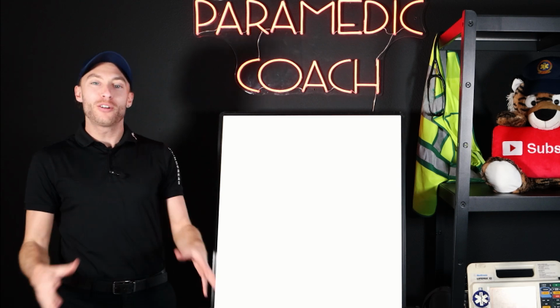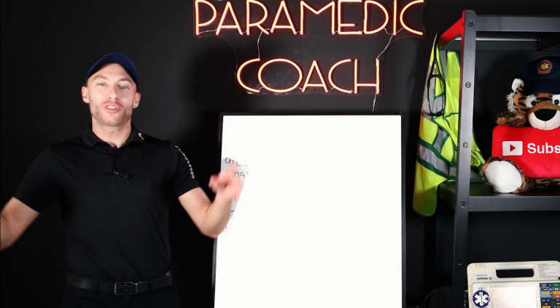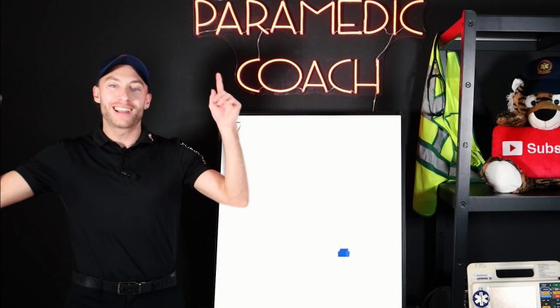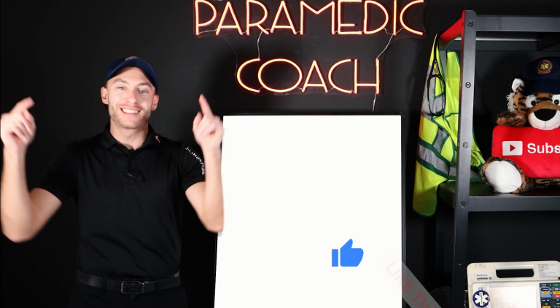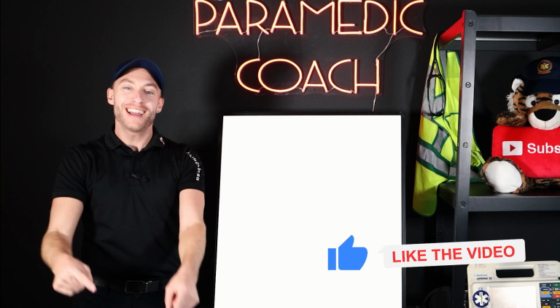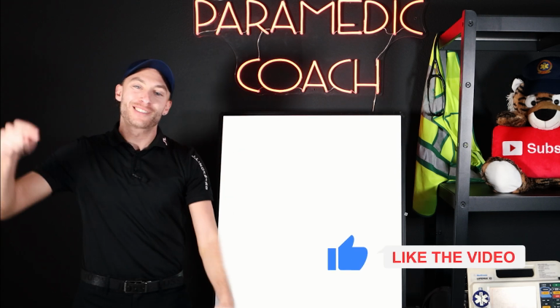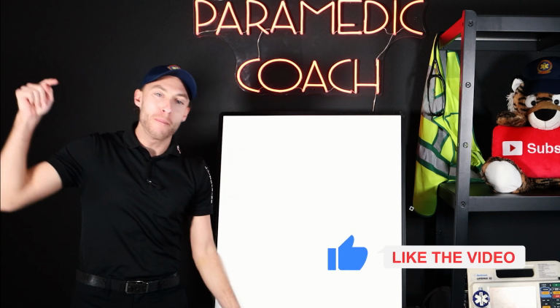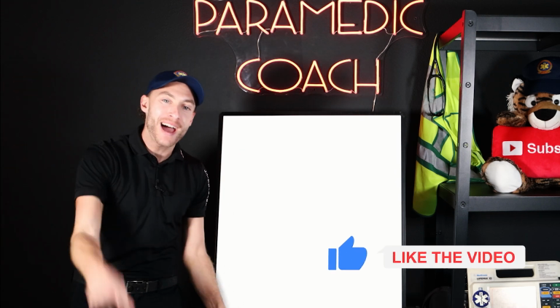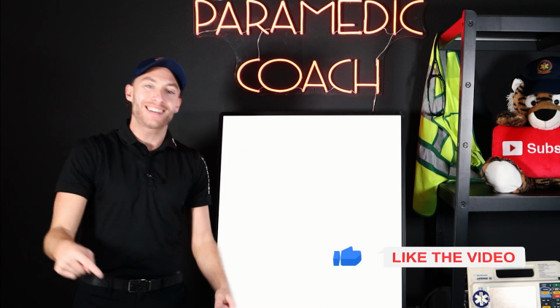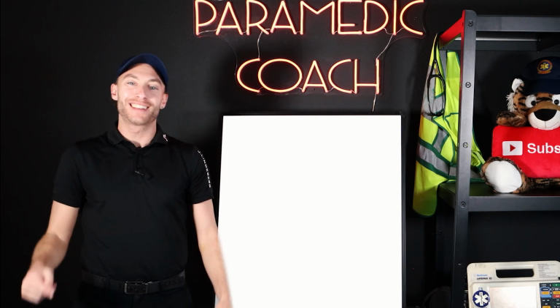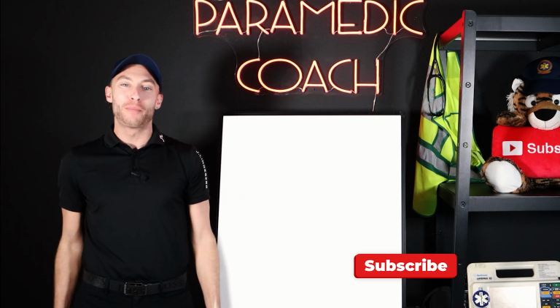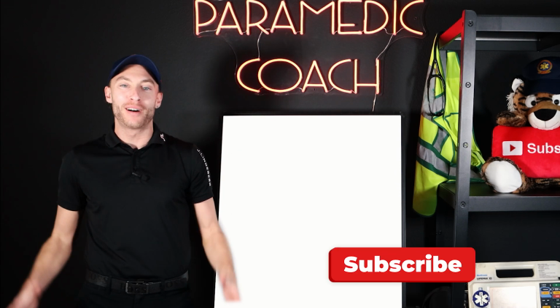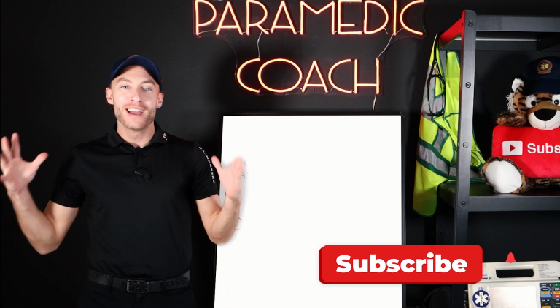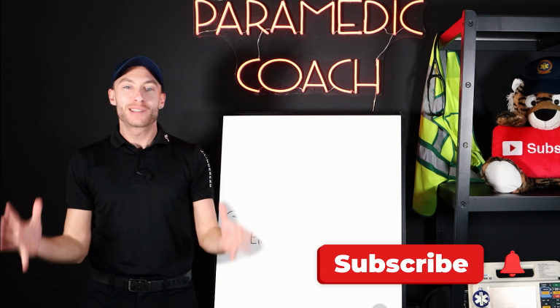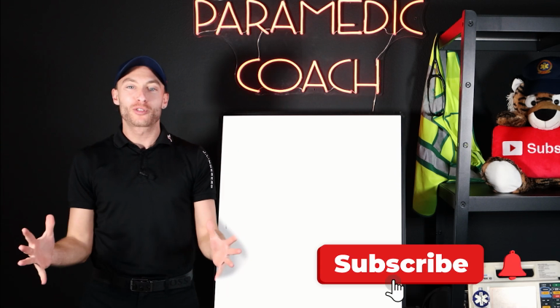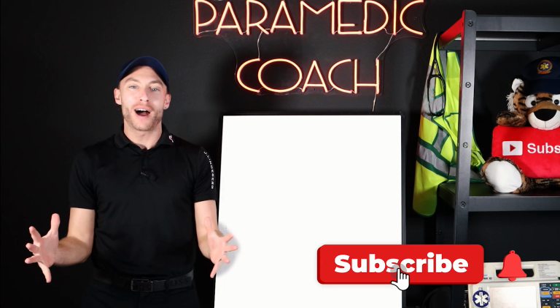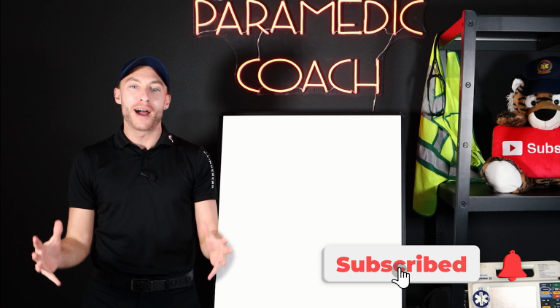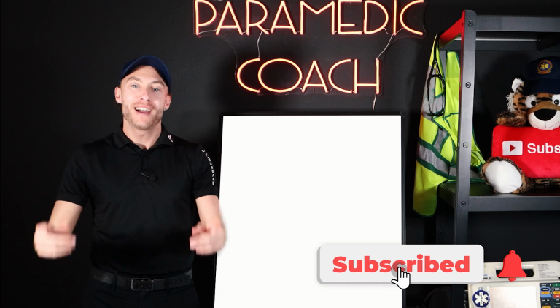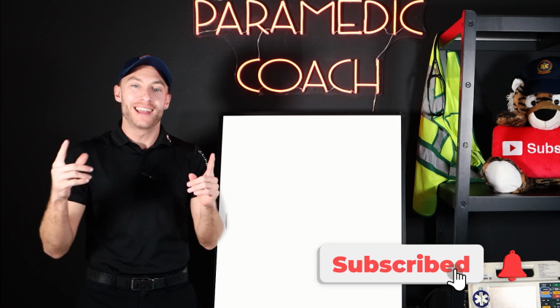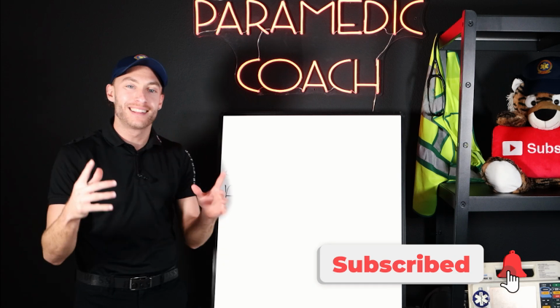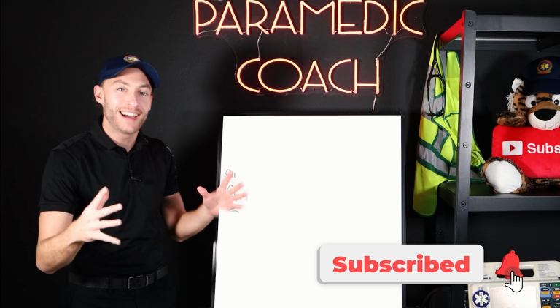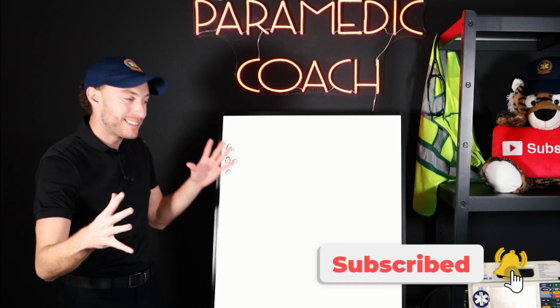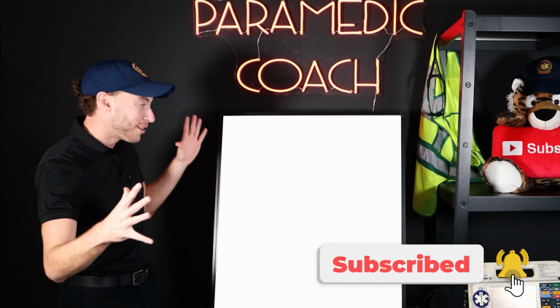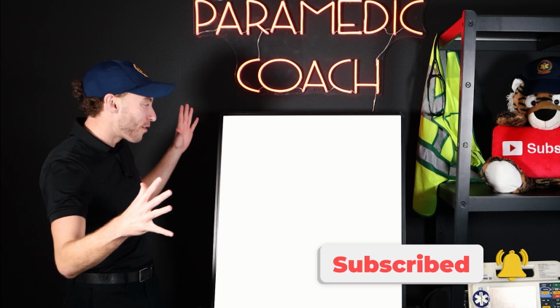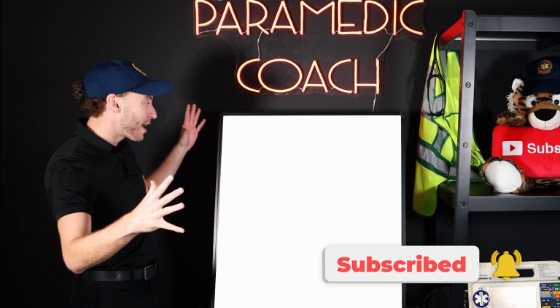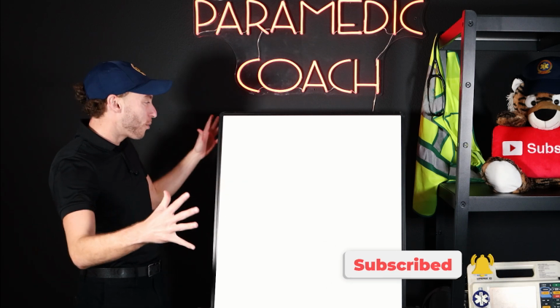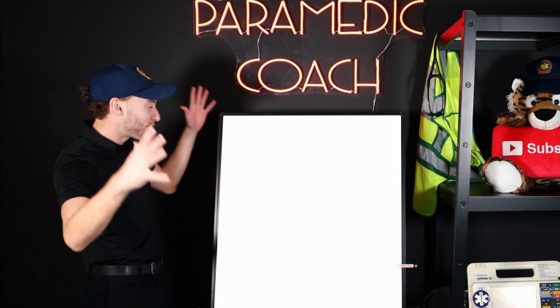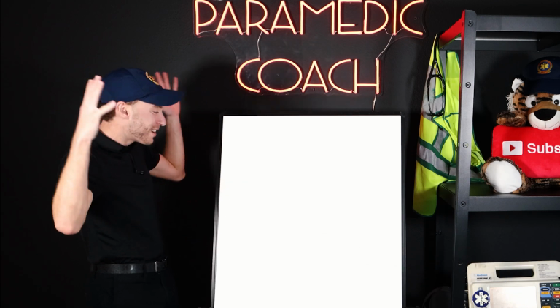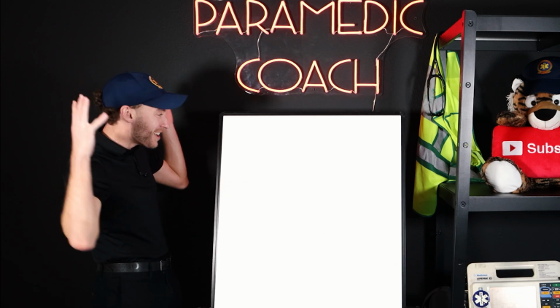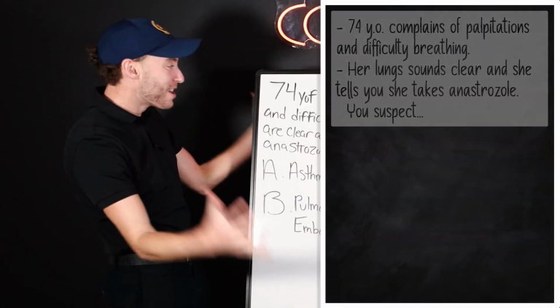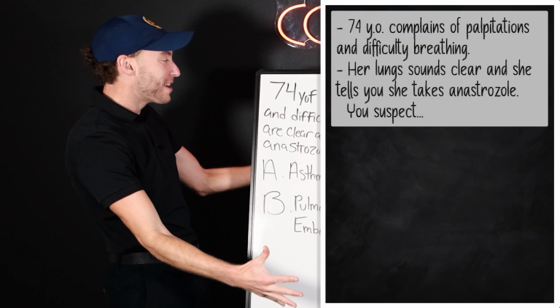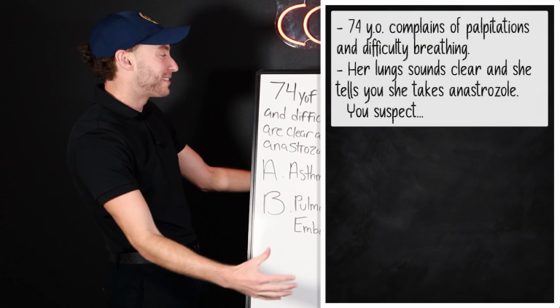Be sure to hit like, smash that subscribe button, and let's uncover that question. Here it is.